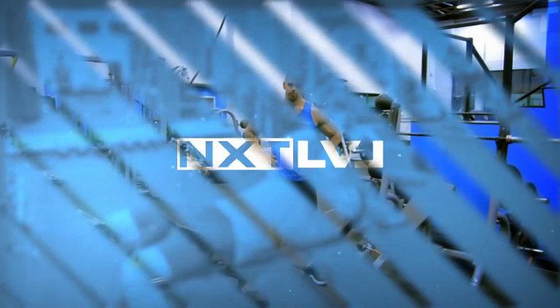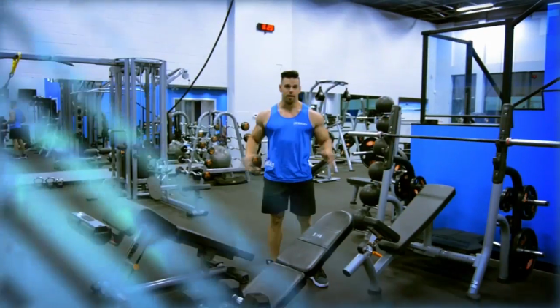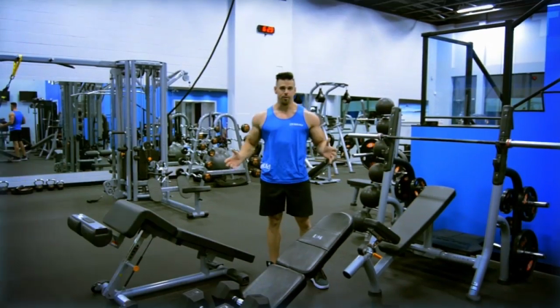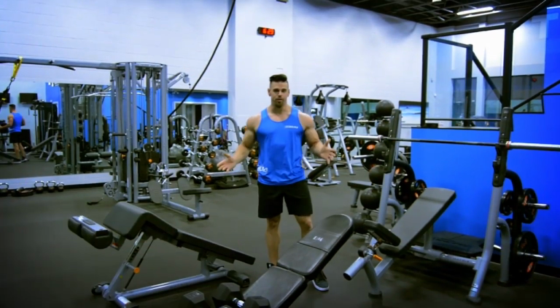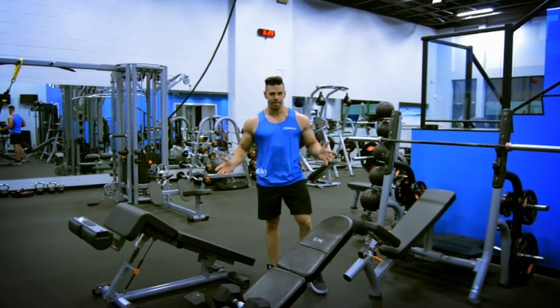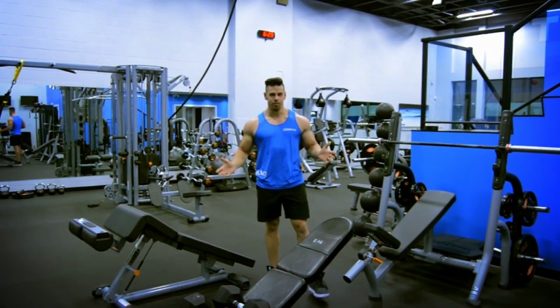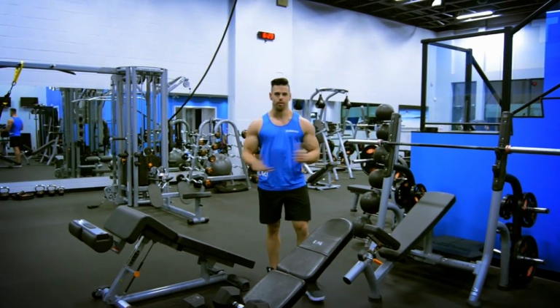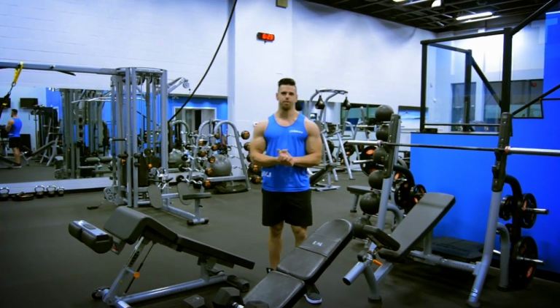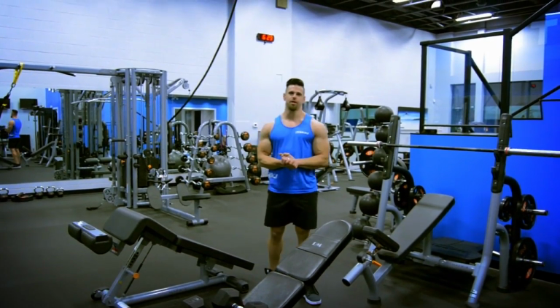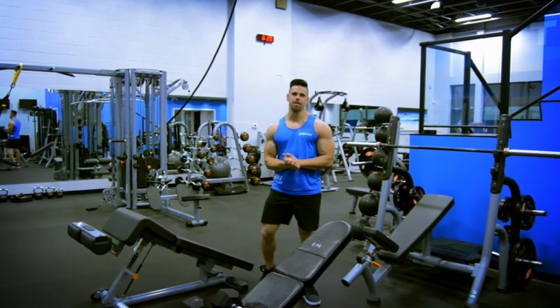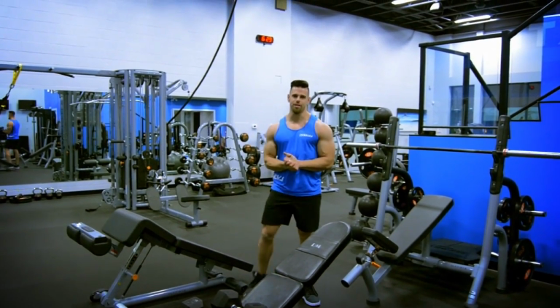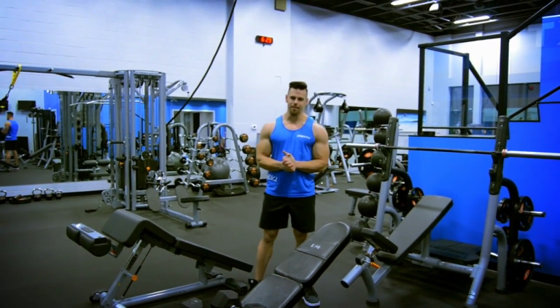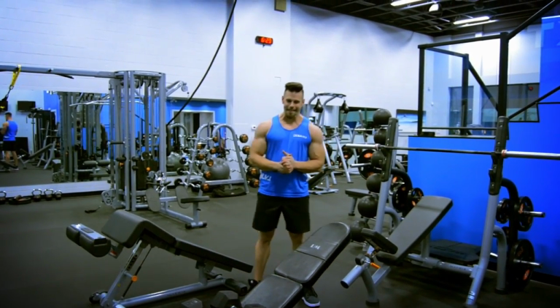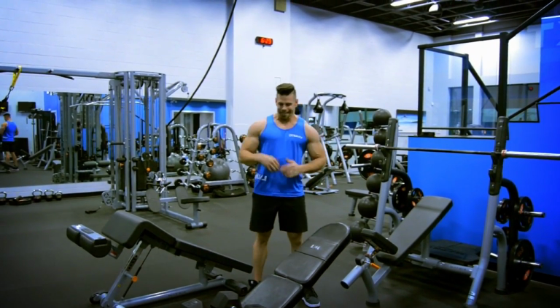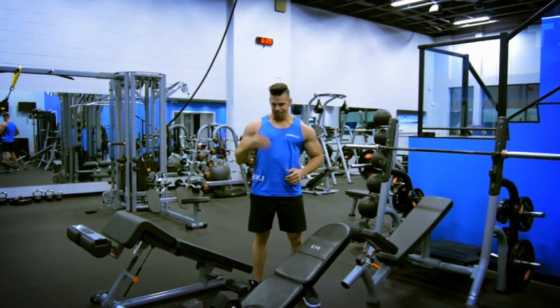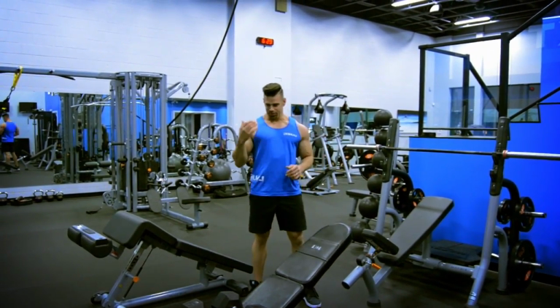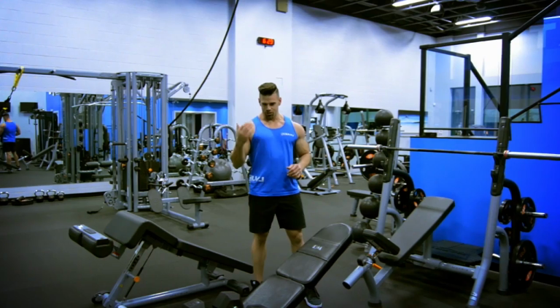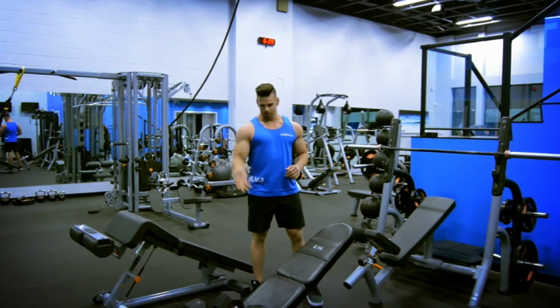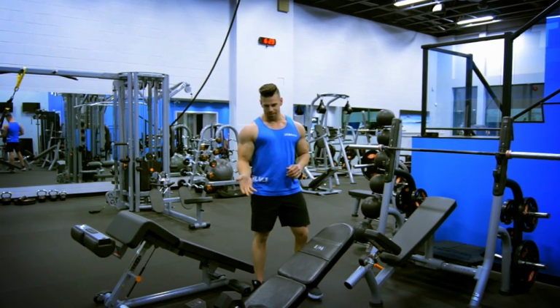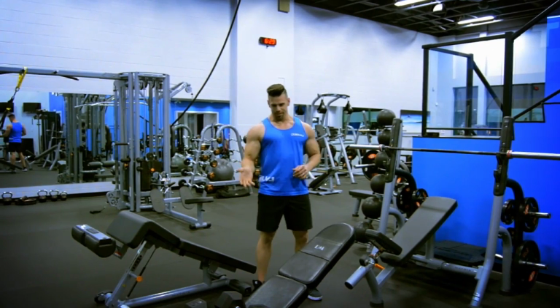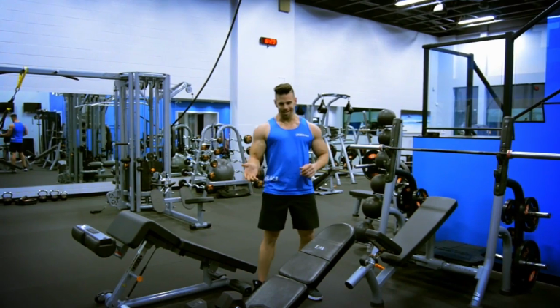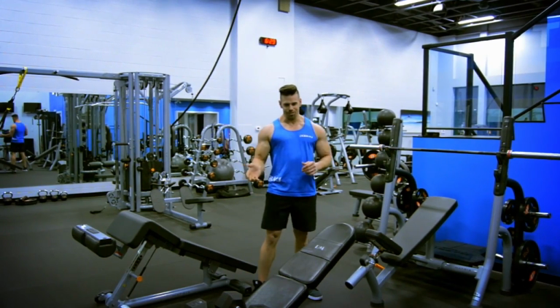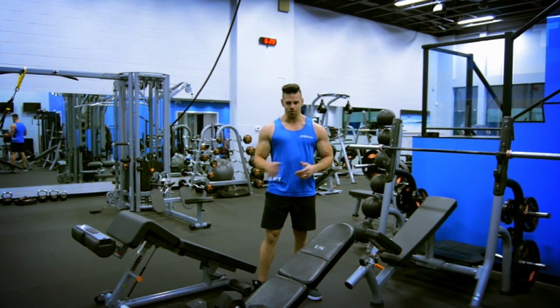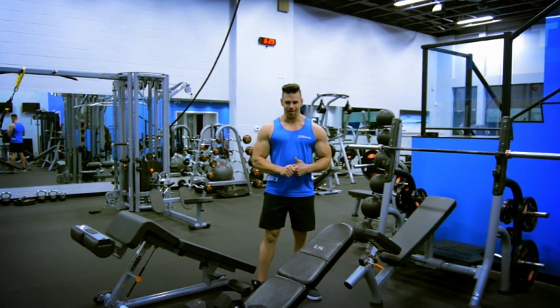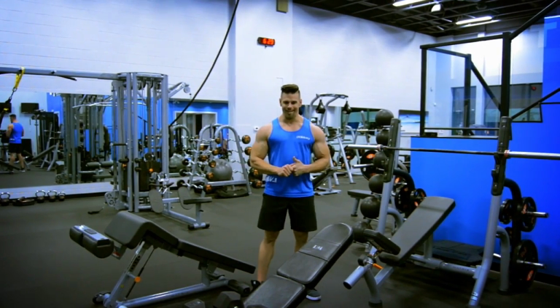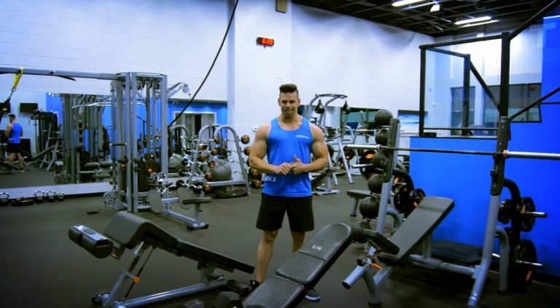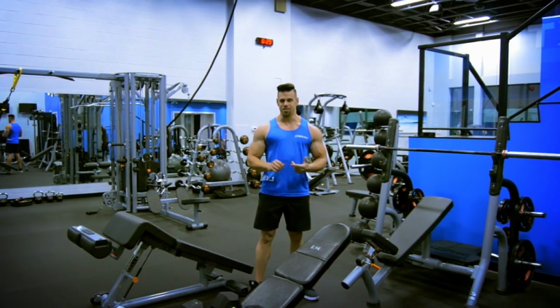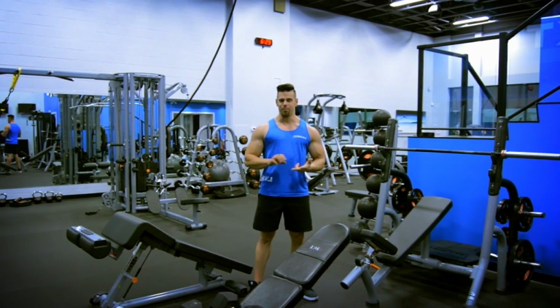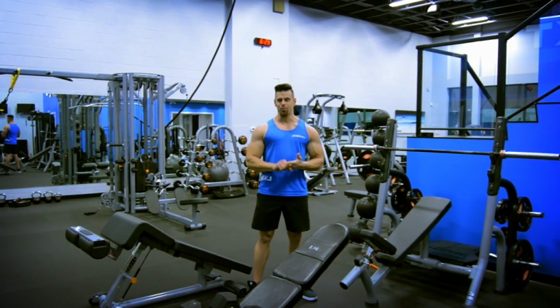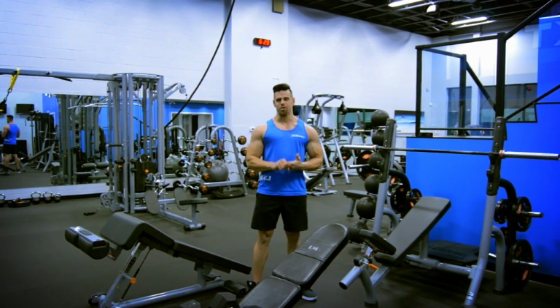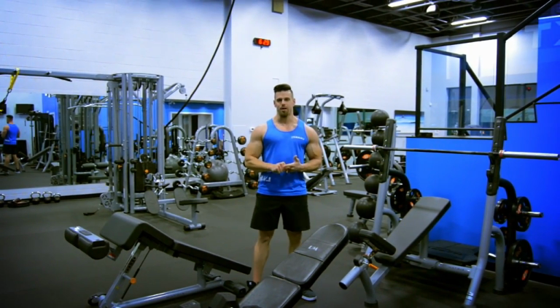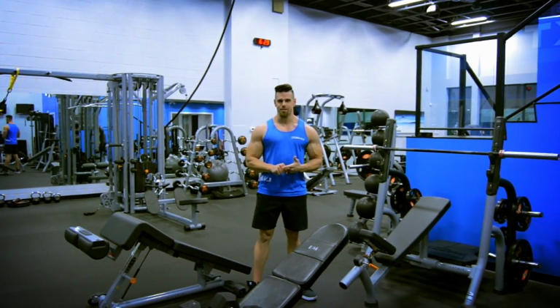Hi, Alan again with Next Level. I'm going to be showing you guys today how to do incline dumbbell bench press.